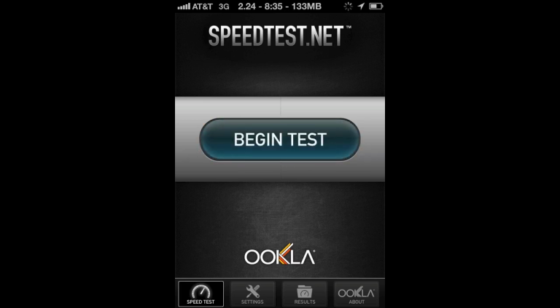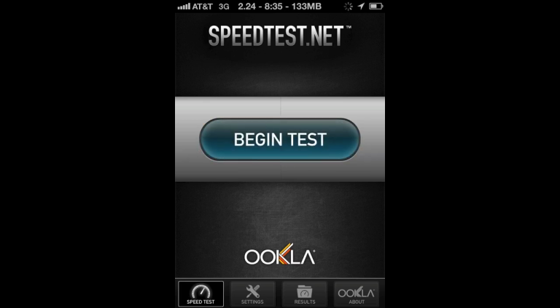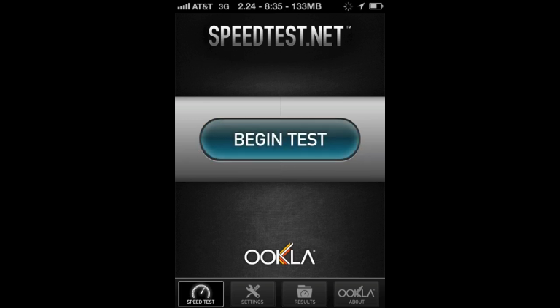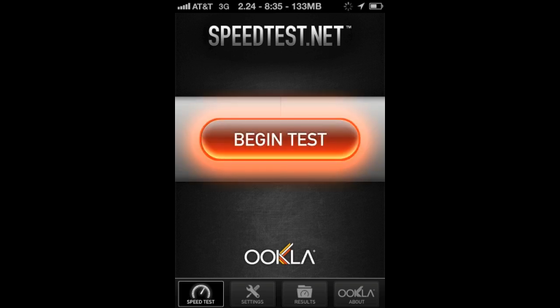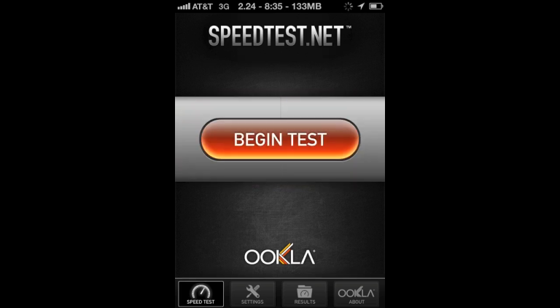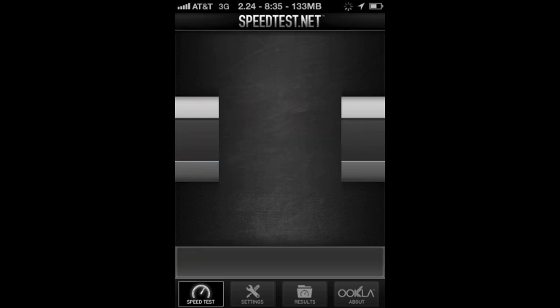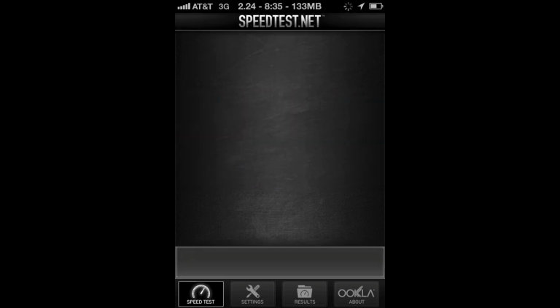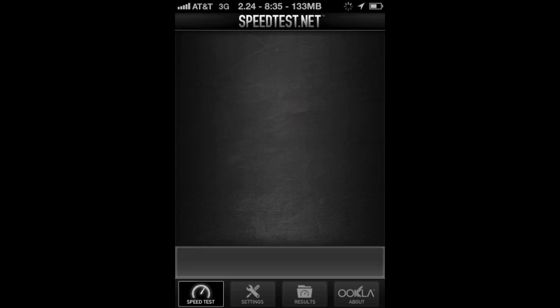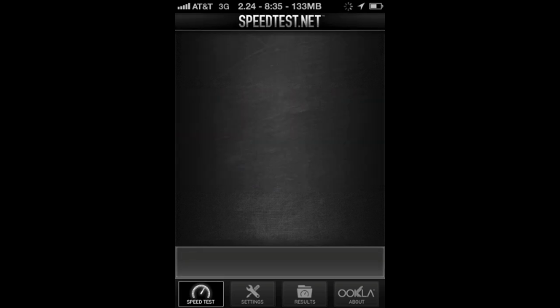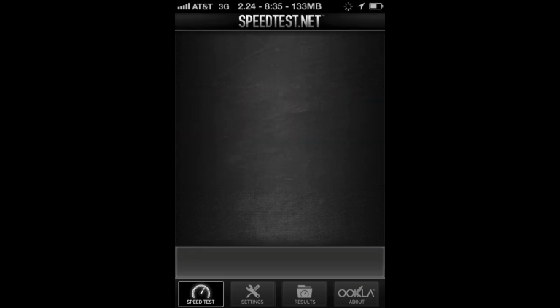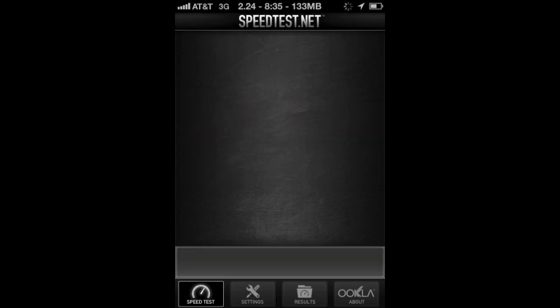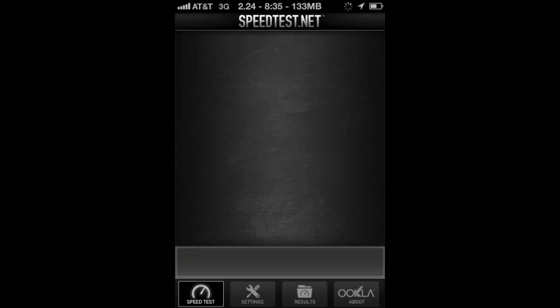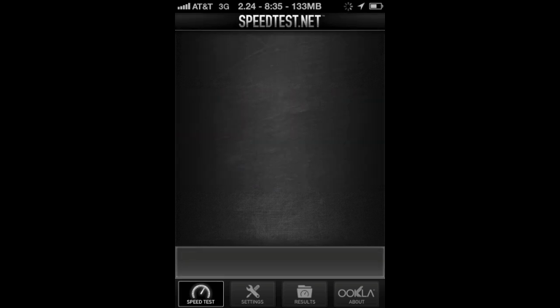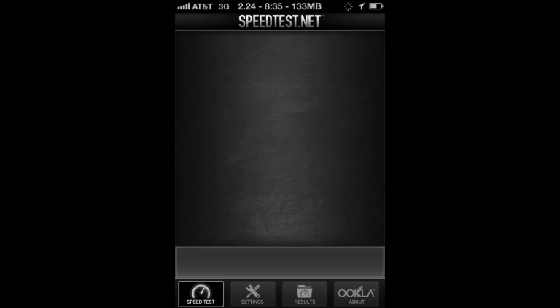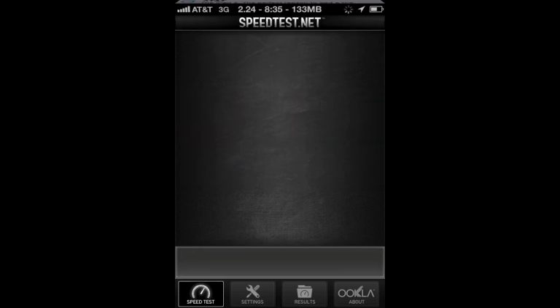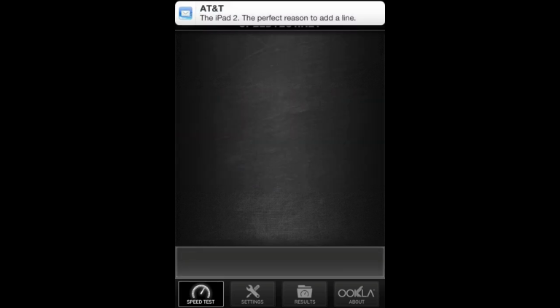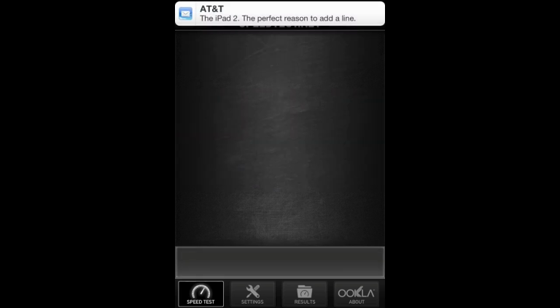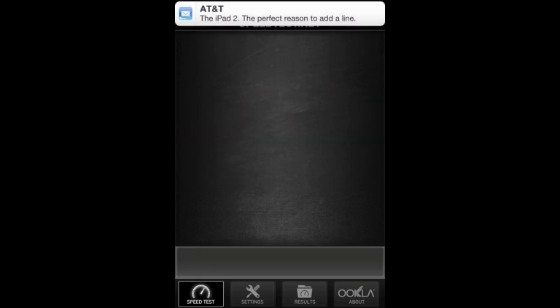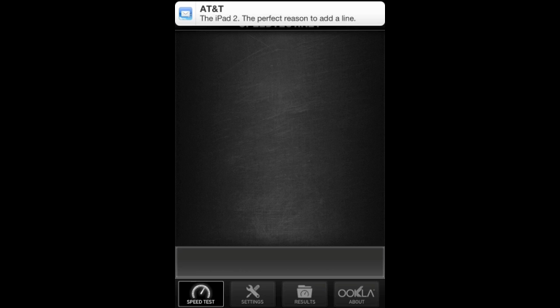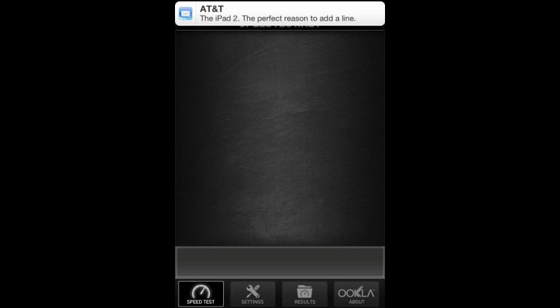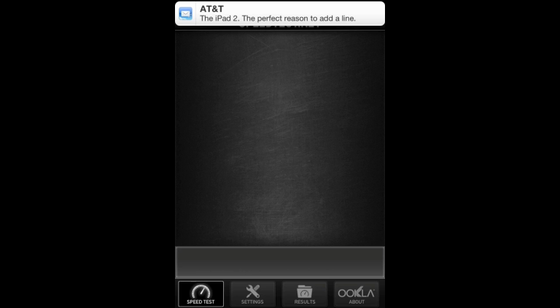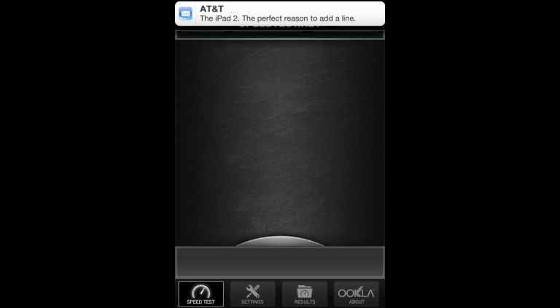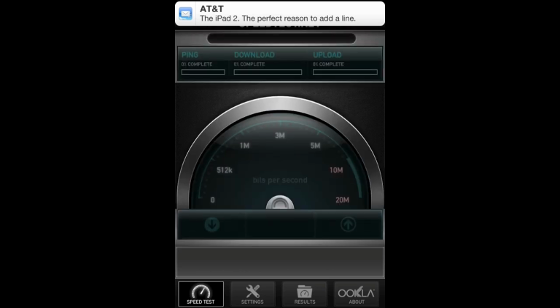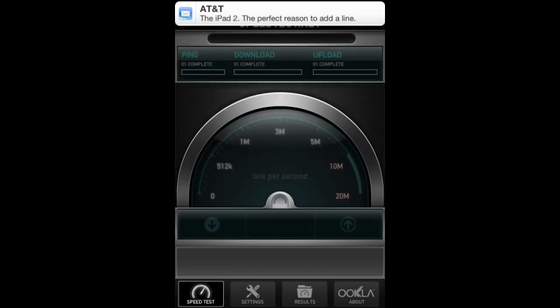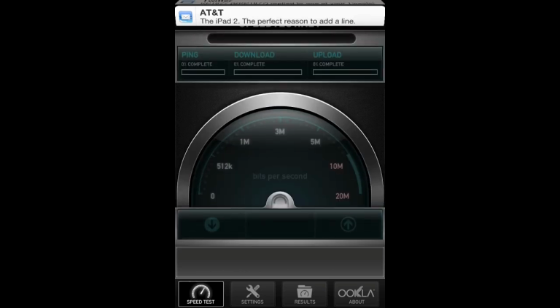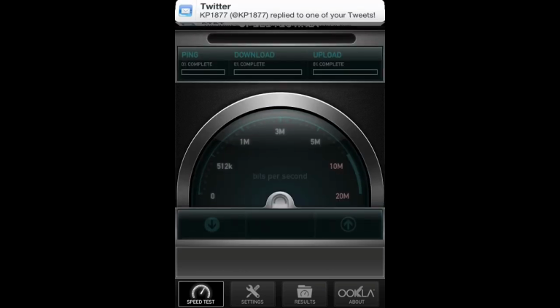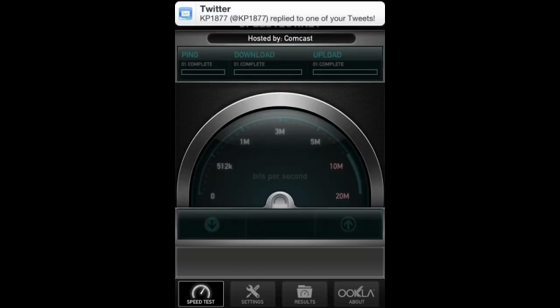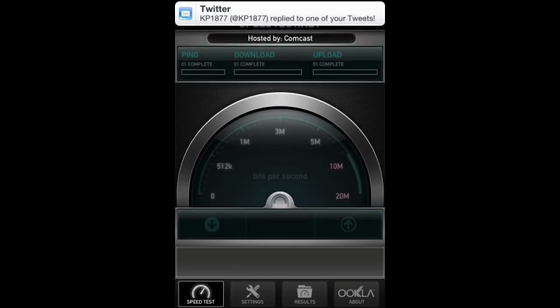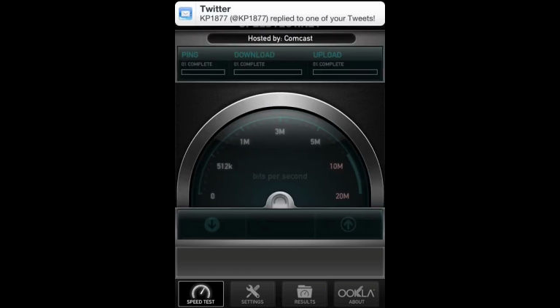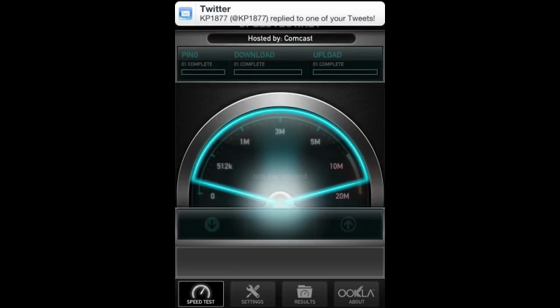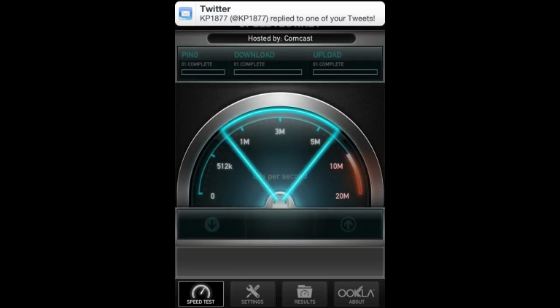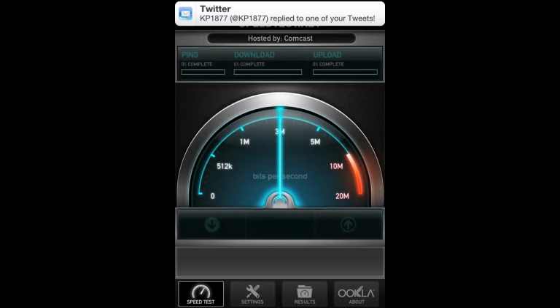What's up YouTubers, we're going to do a difference test of 3G throttling from AT&T versus AT&T's Edge Network.